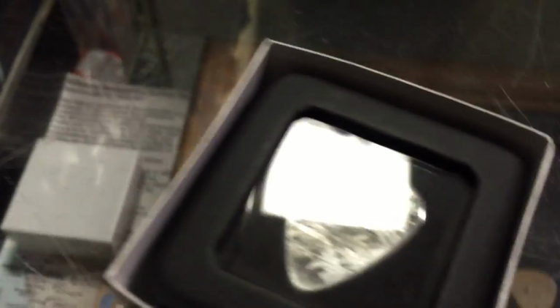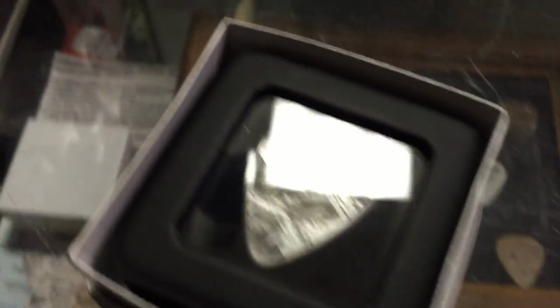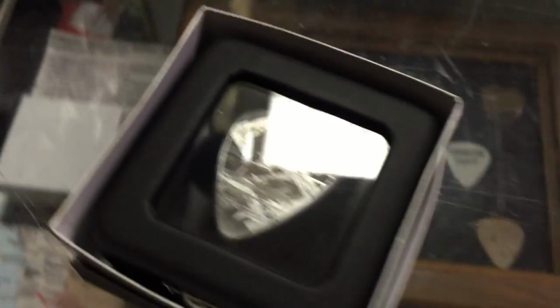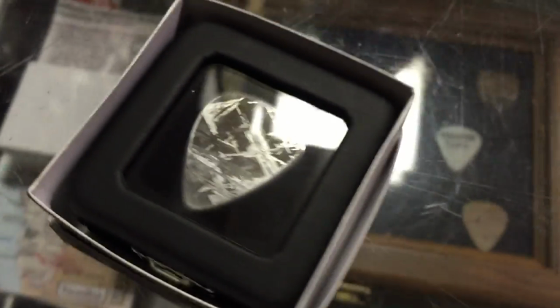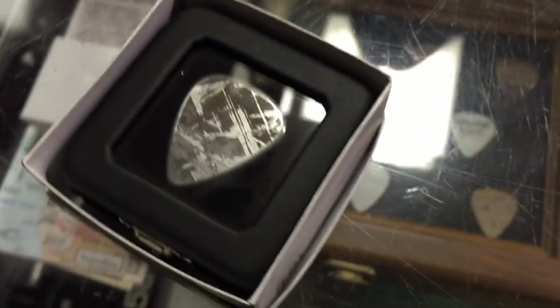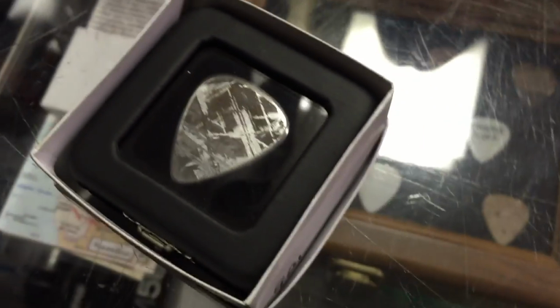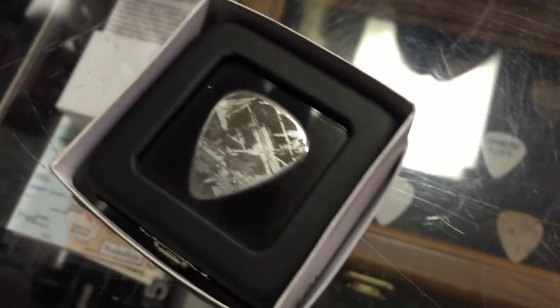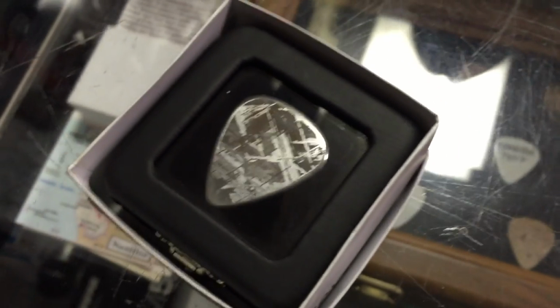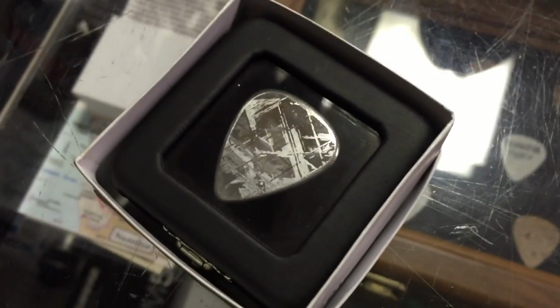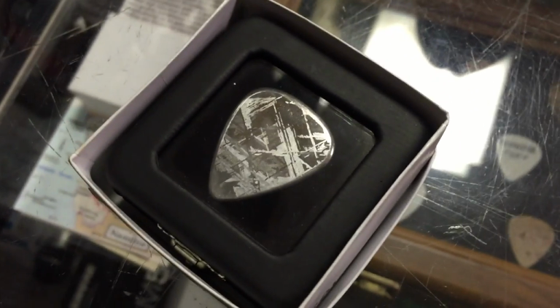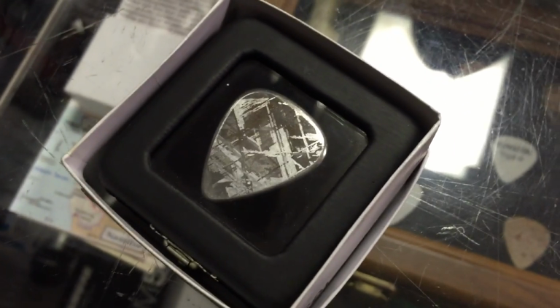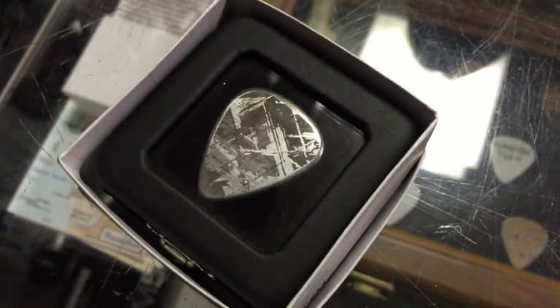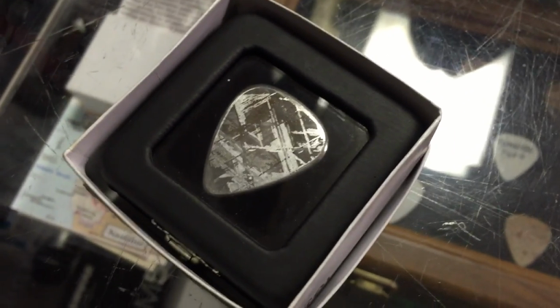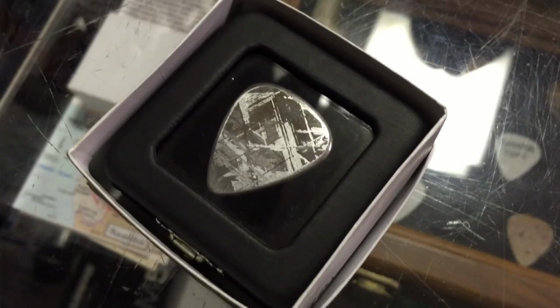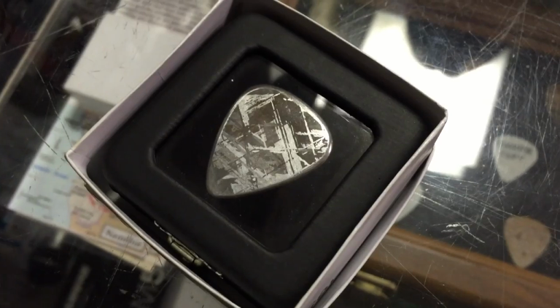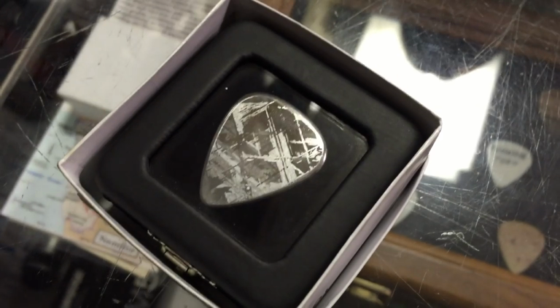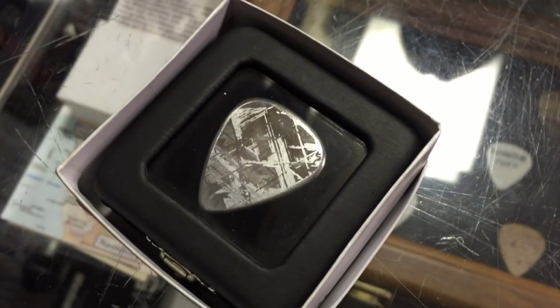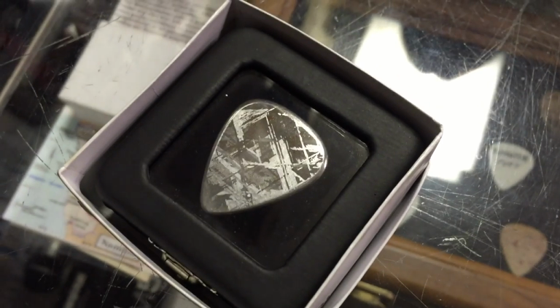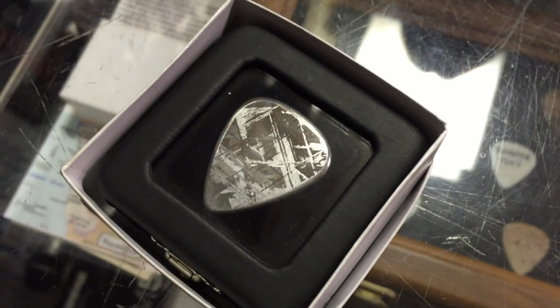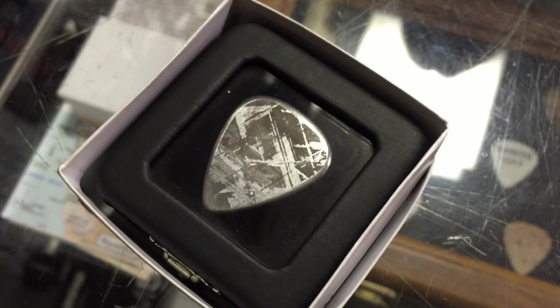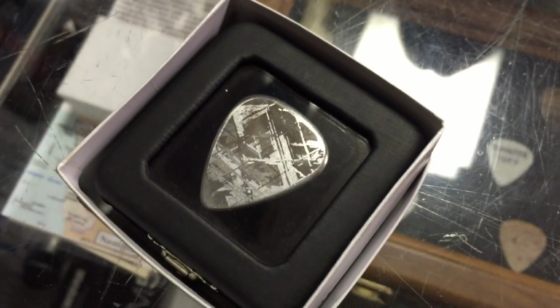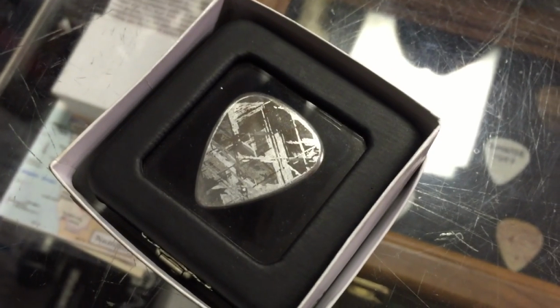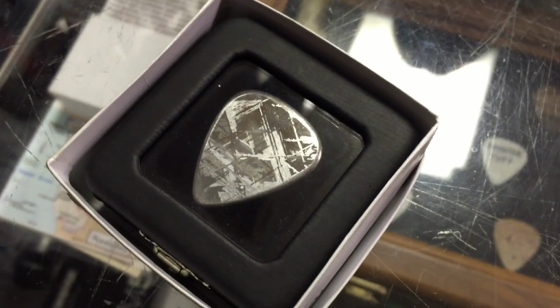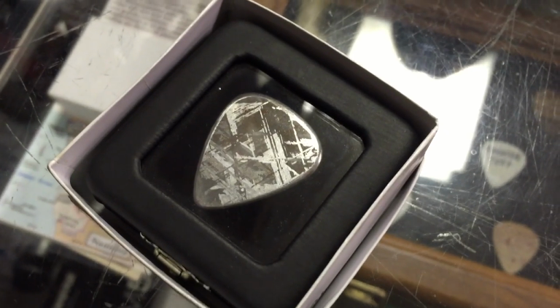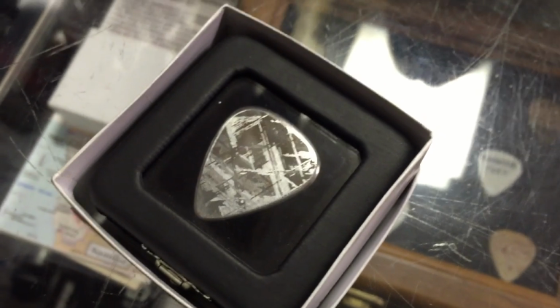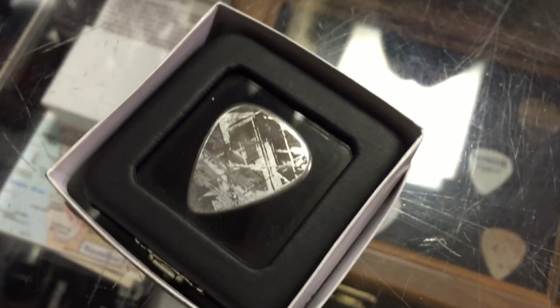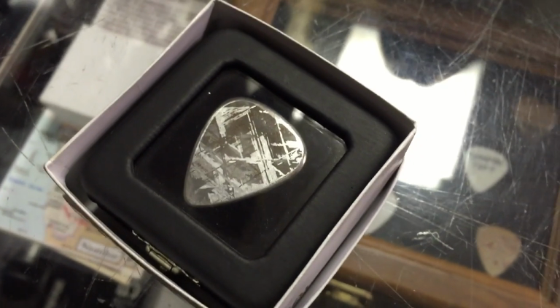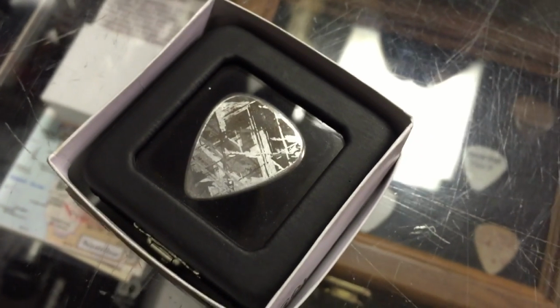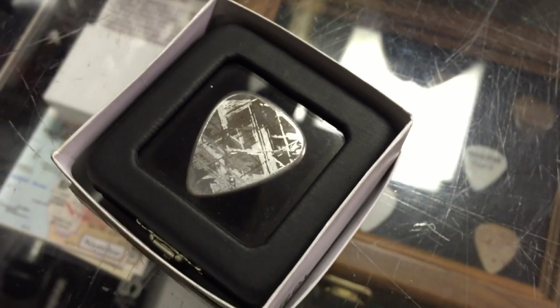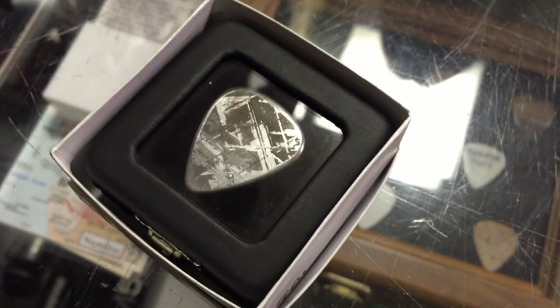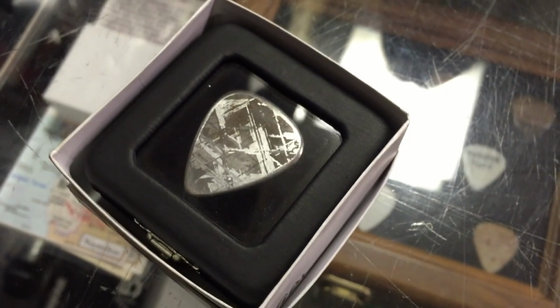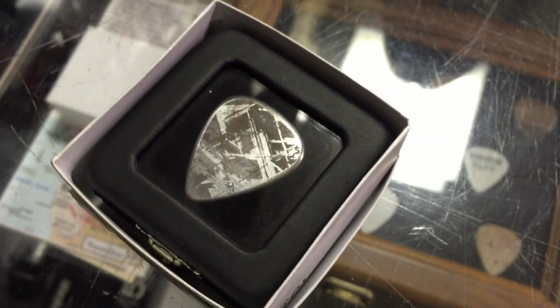Picks that are made out of meteorite — $250 a piece.